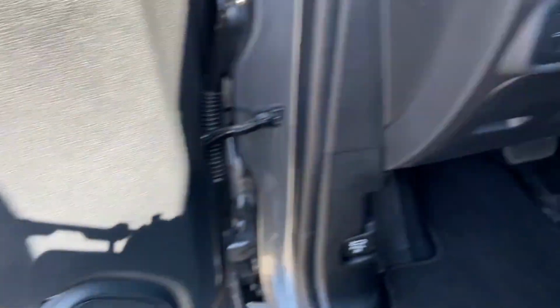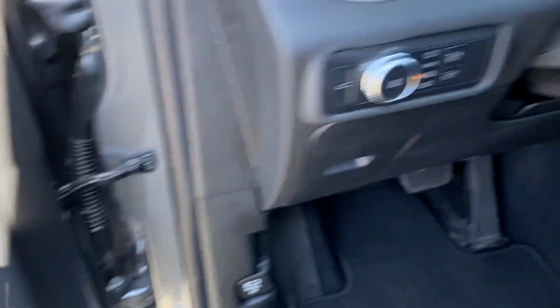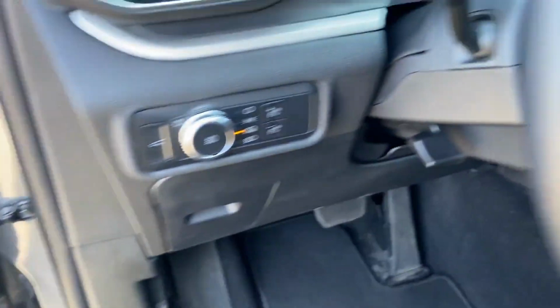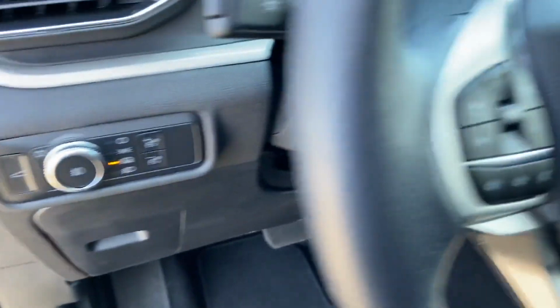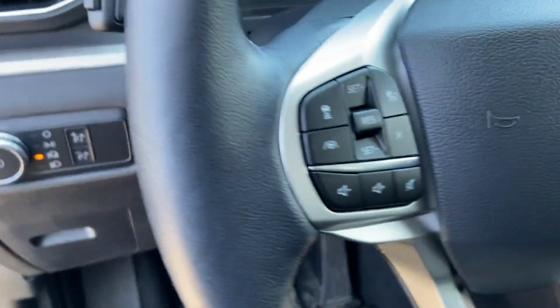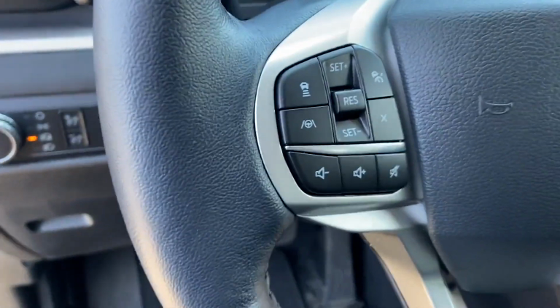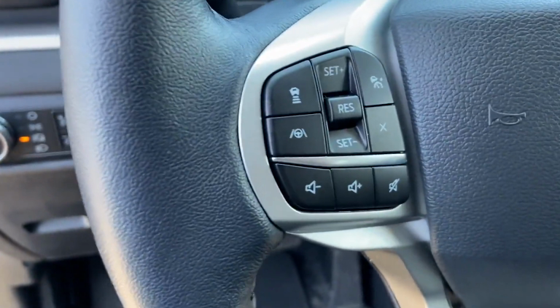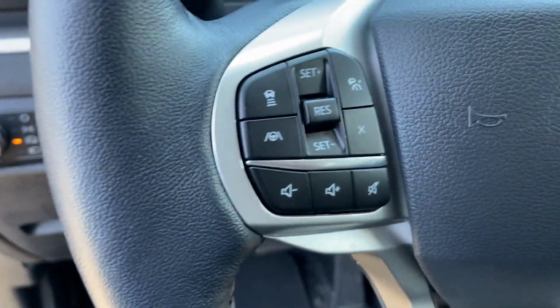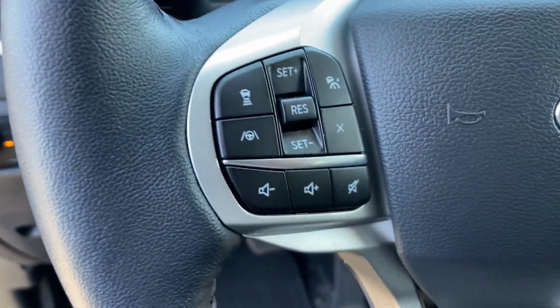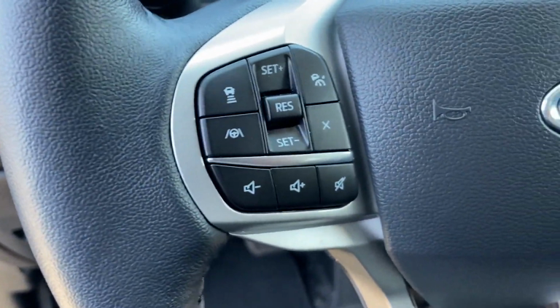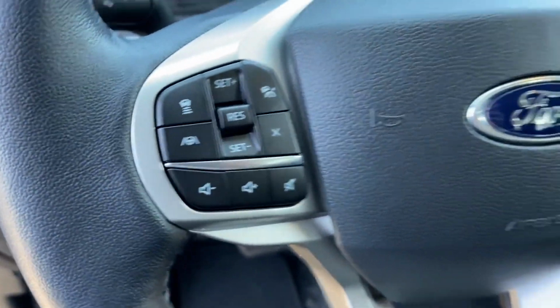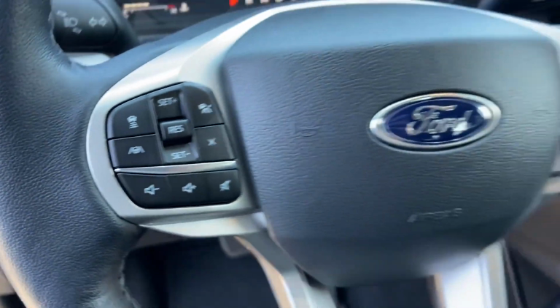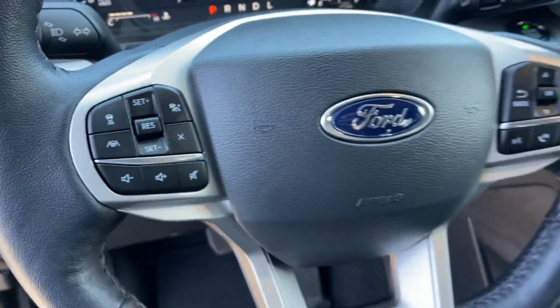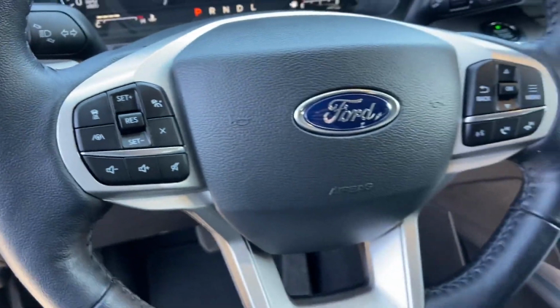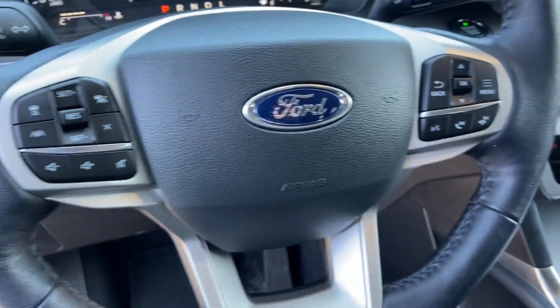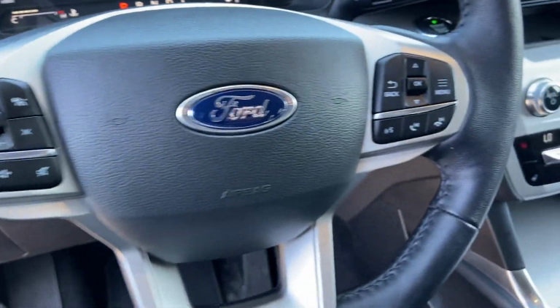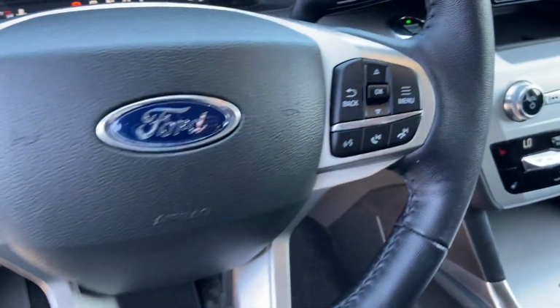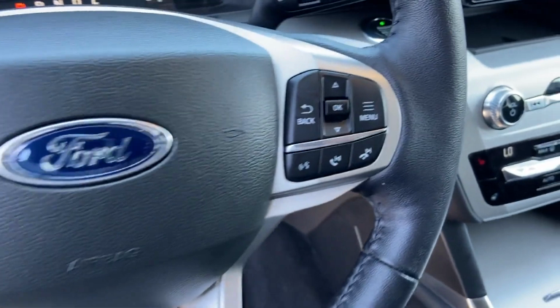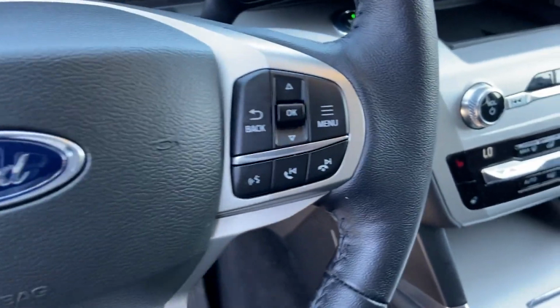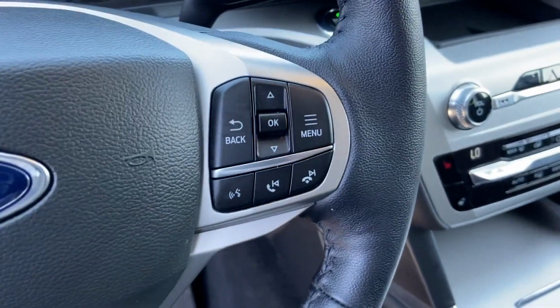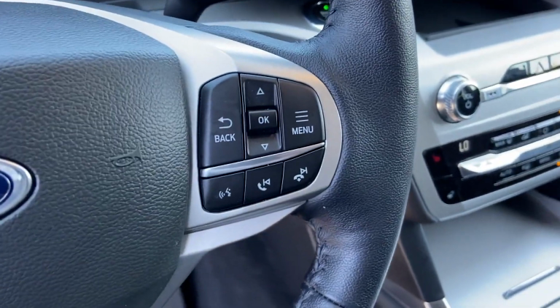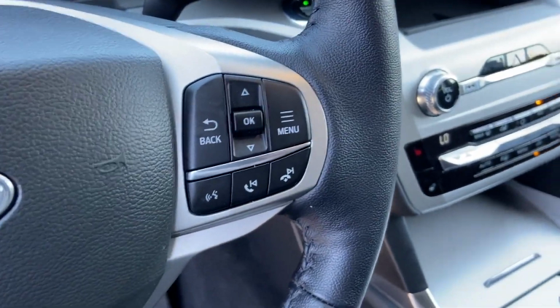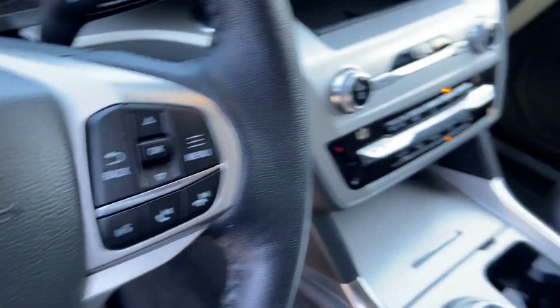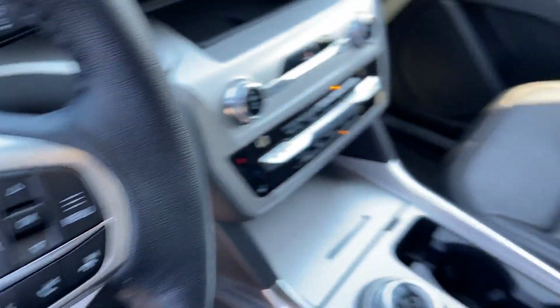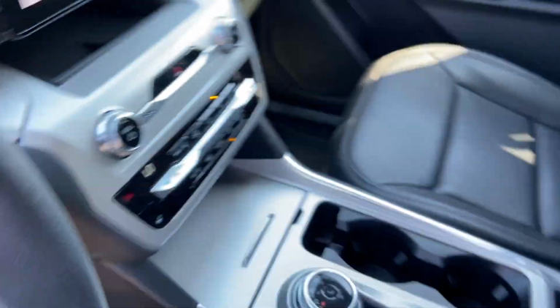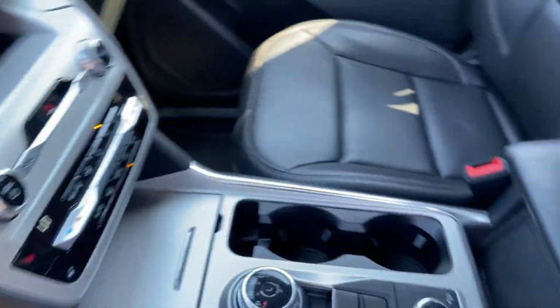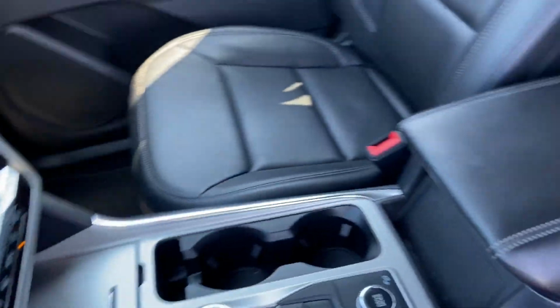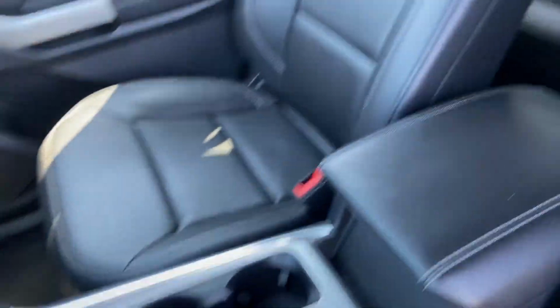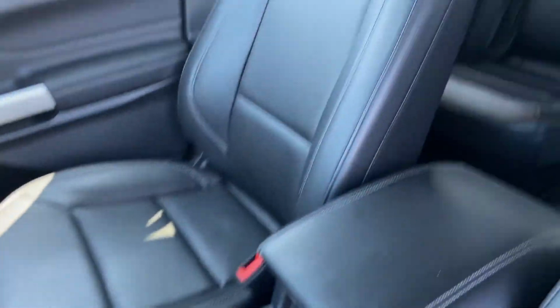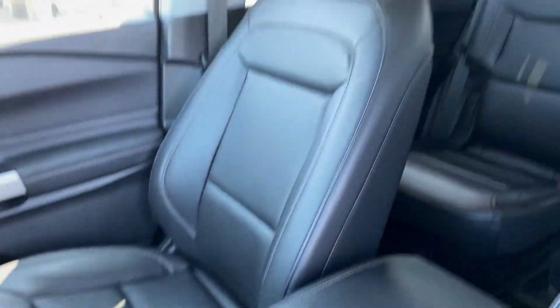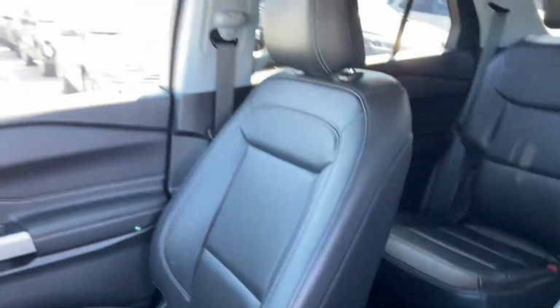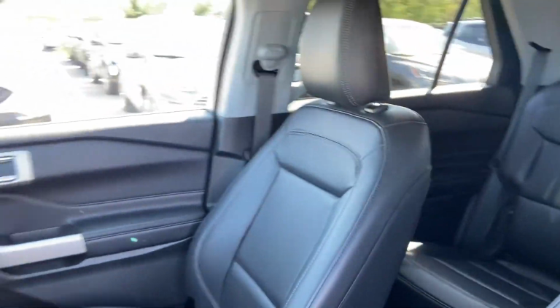Additional features include Wi-Fi hotspot, satellite radio, turbocharged engine, multi-zone air conditioning, and four-wheel drive.